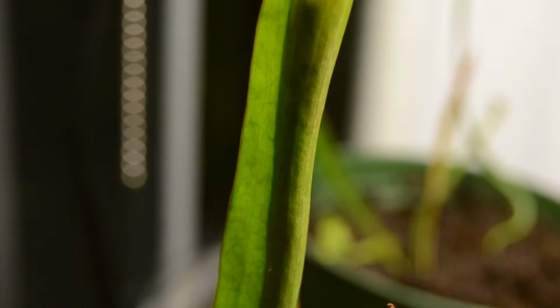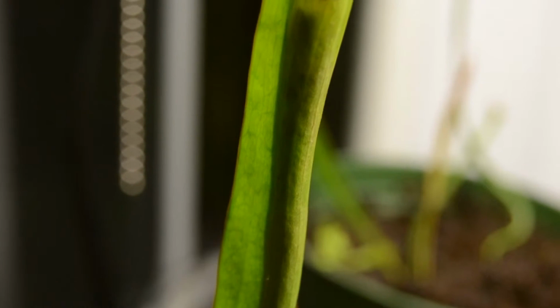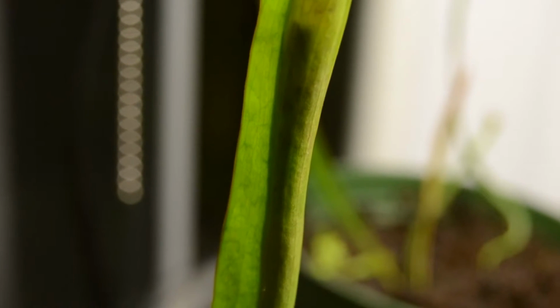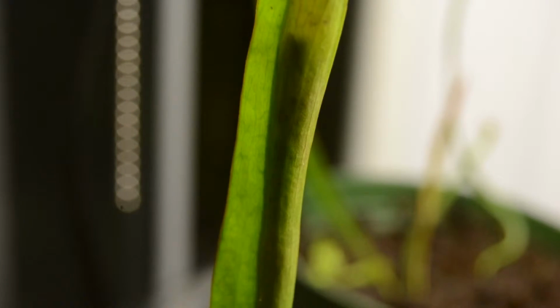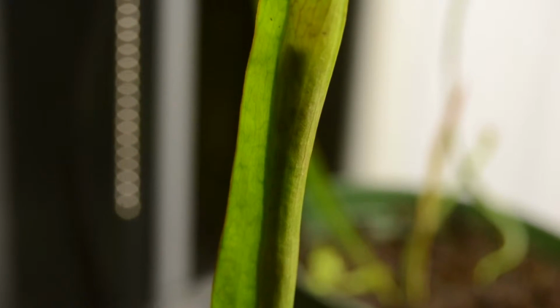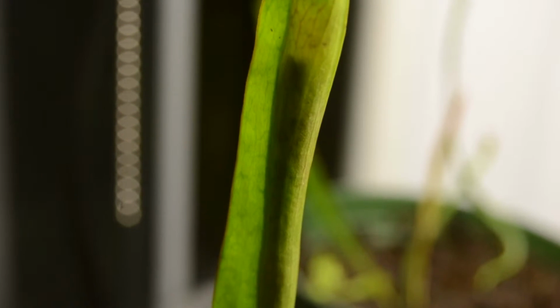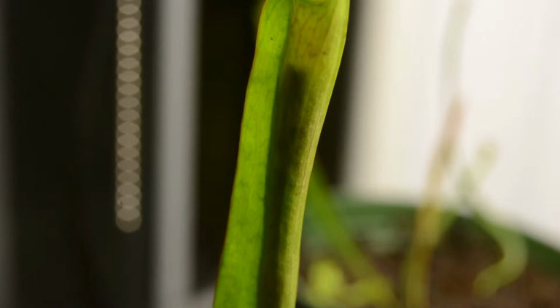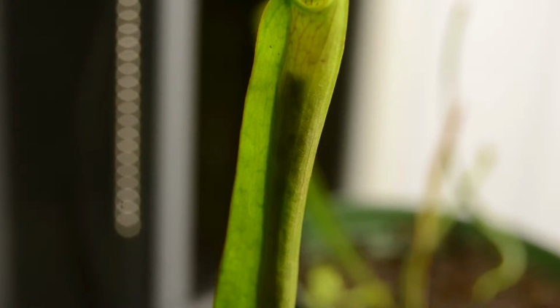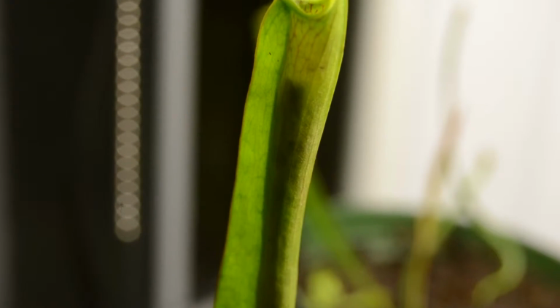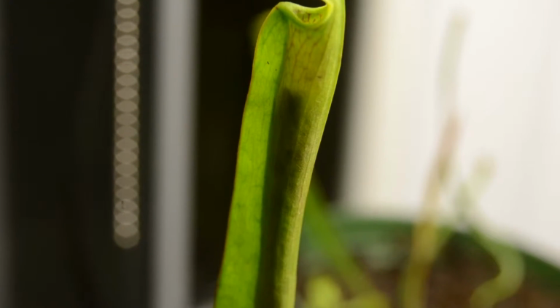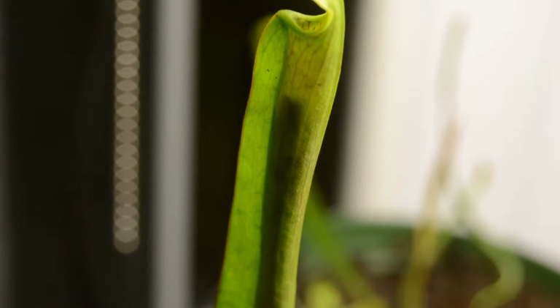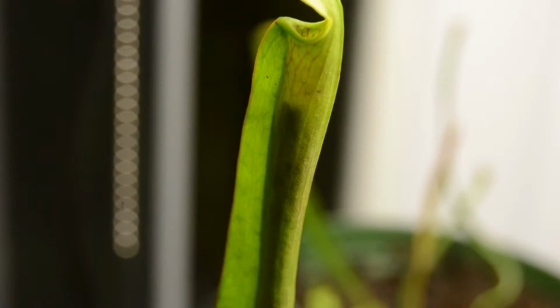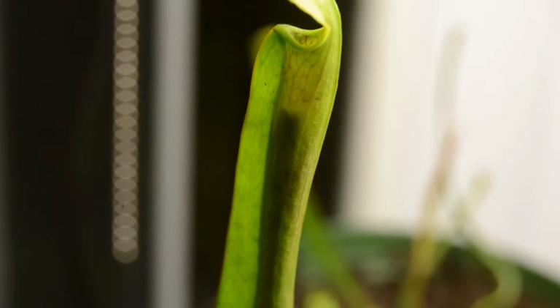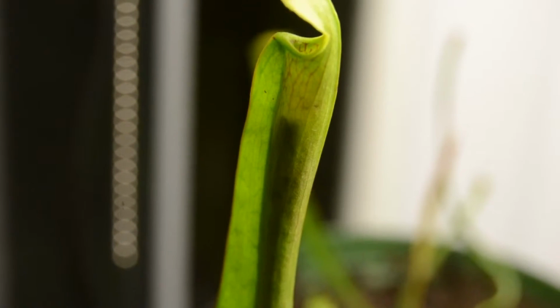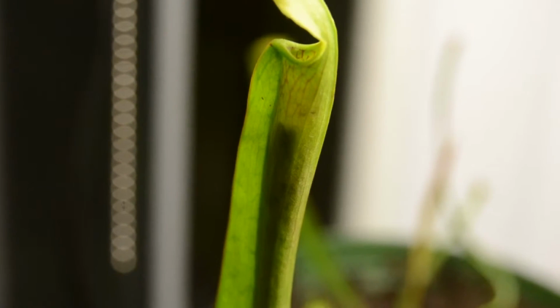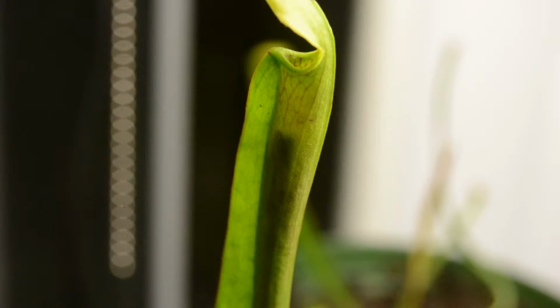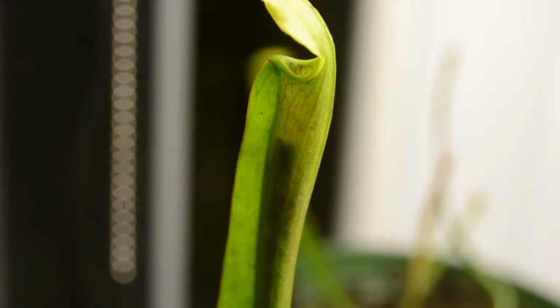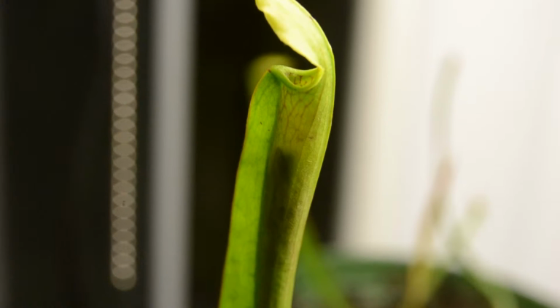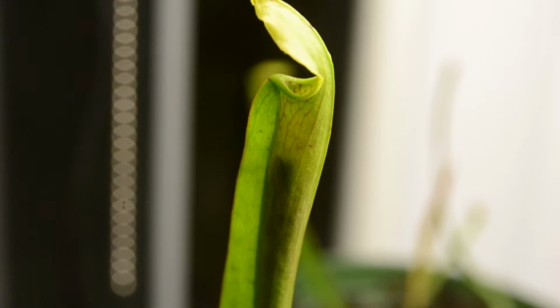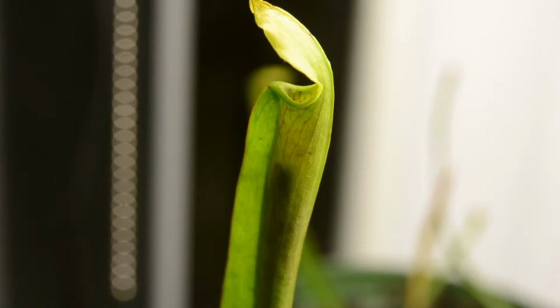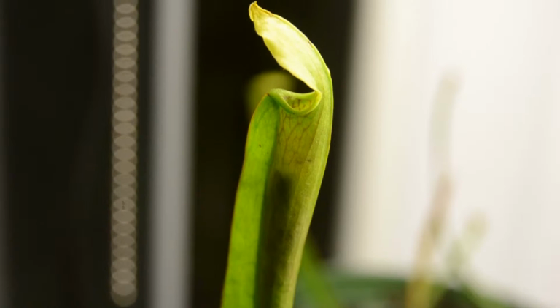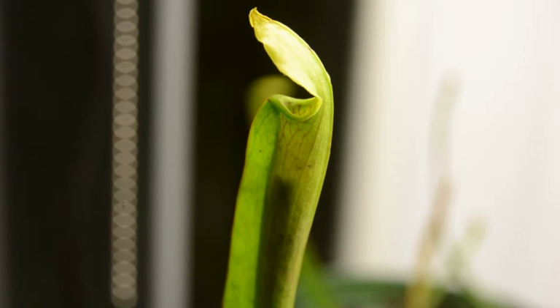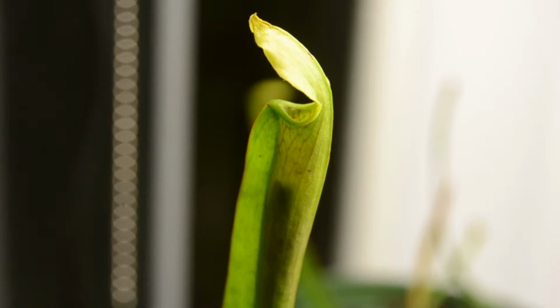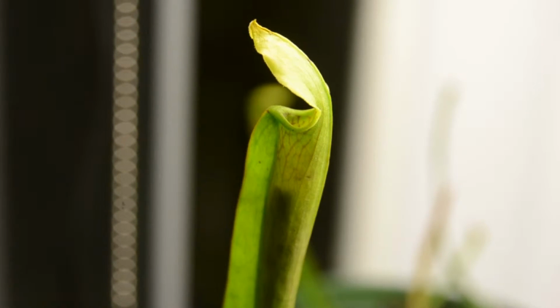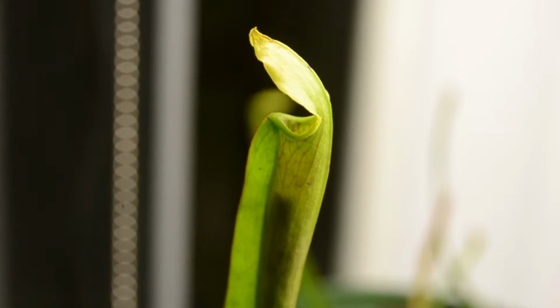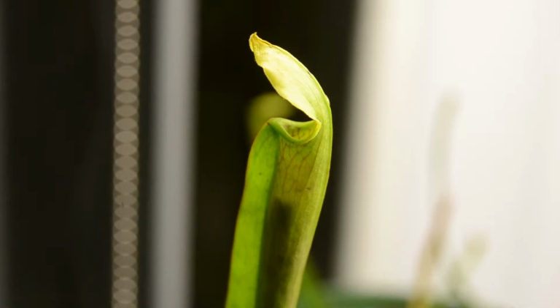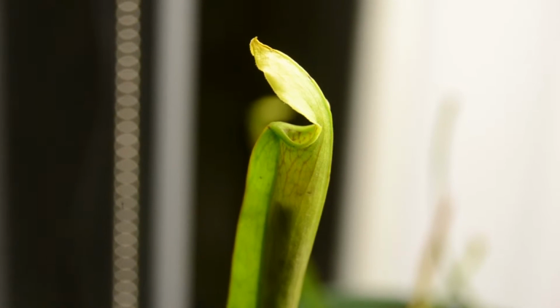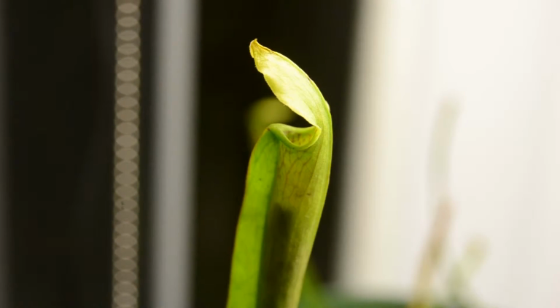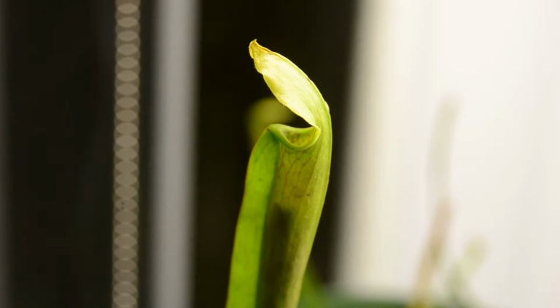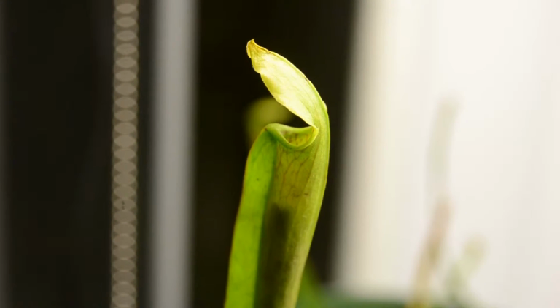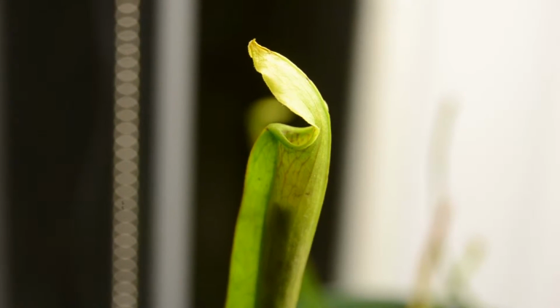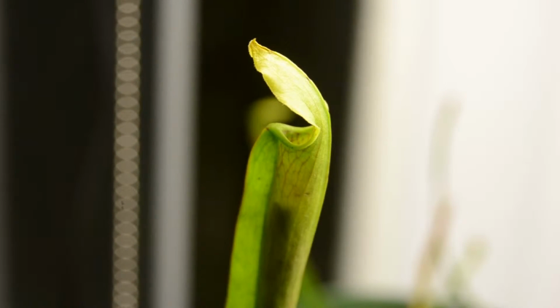These are leaves, even though they are tube-like. They've evolved these traps to actually trap insects.